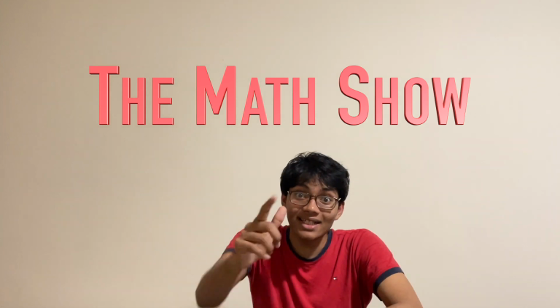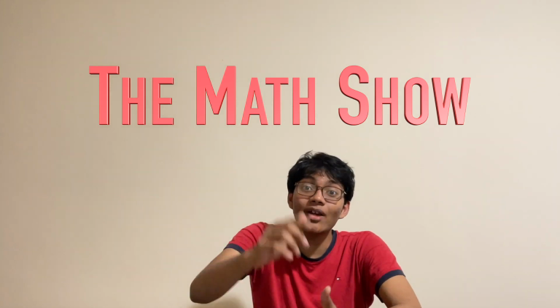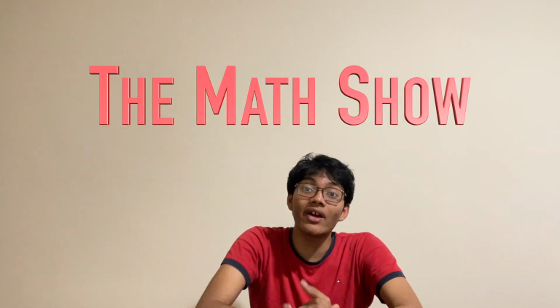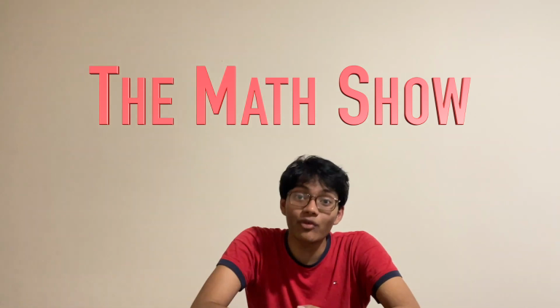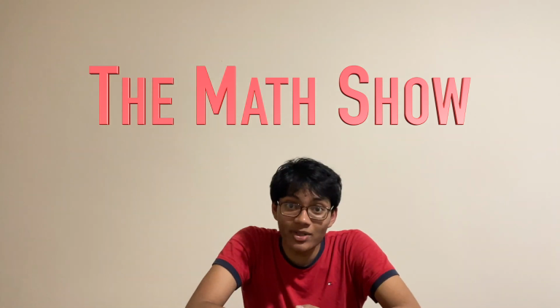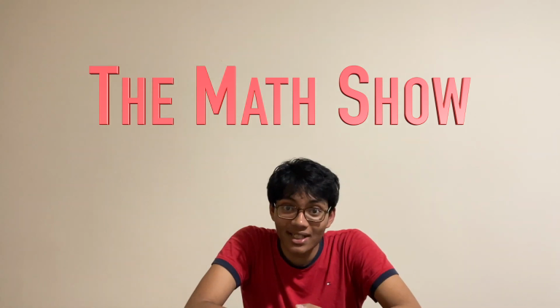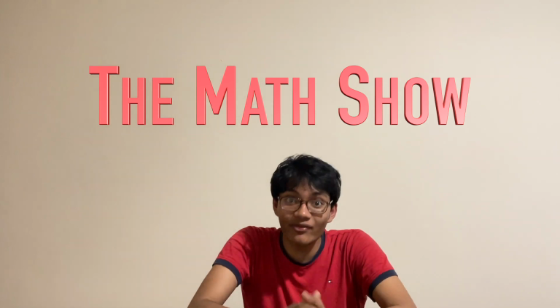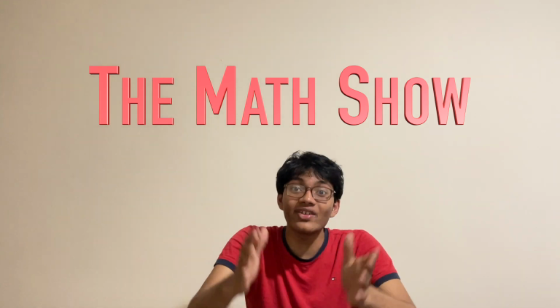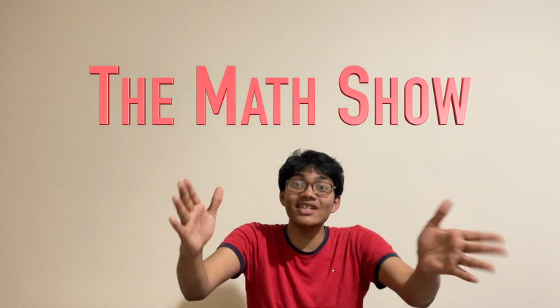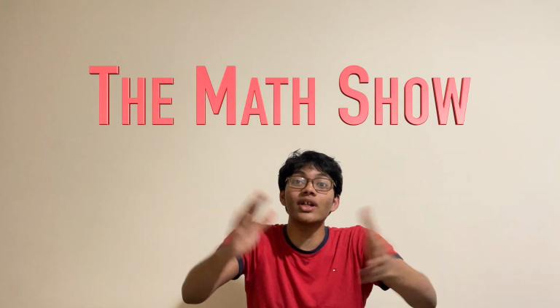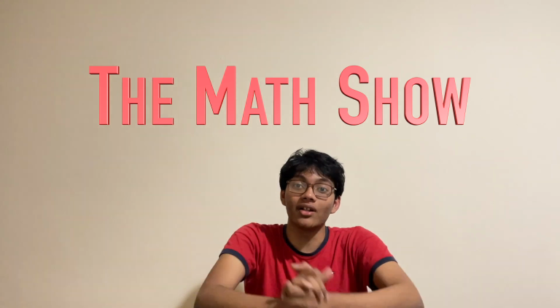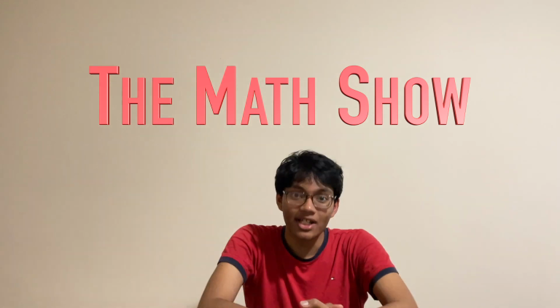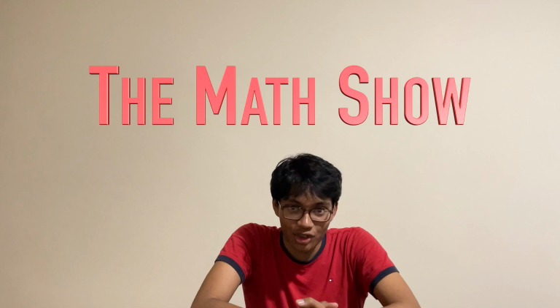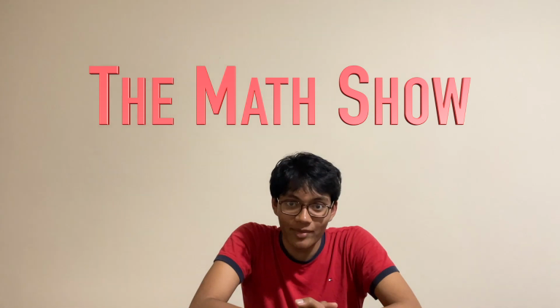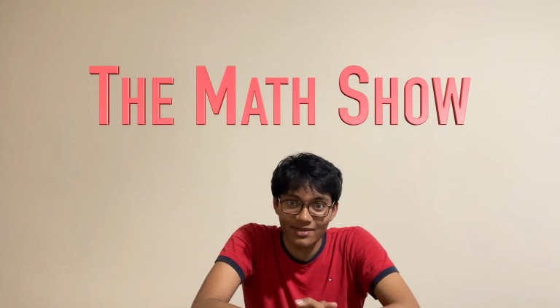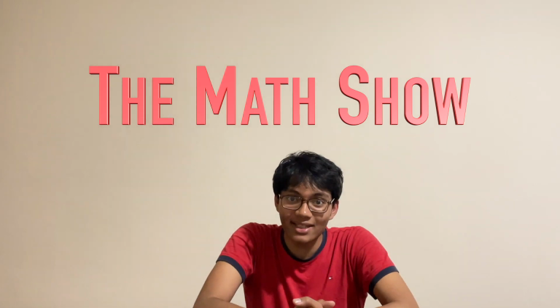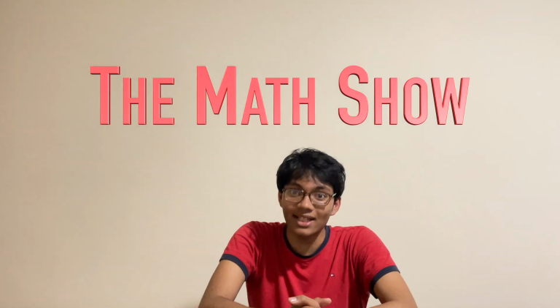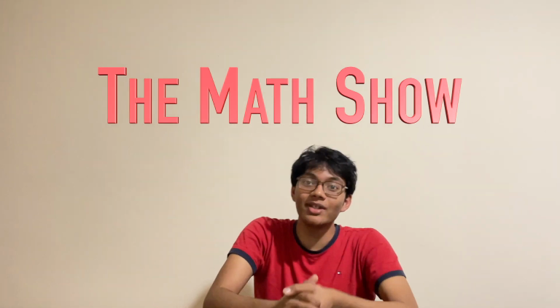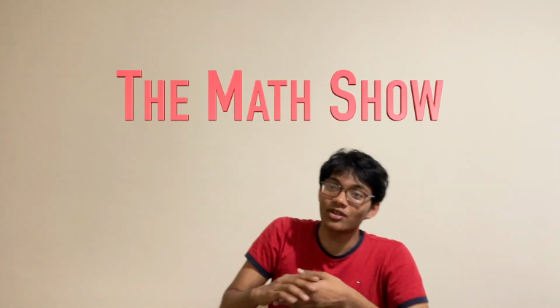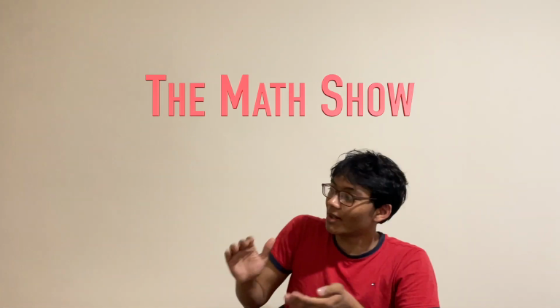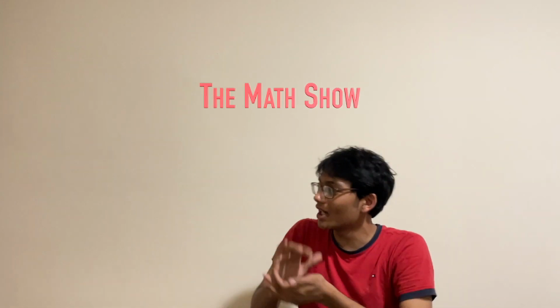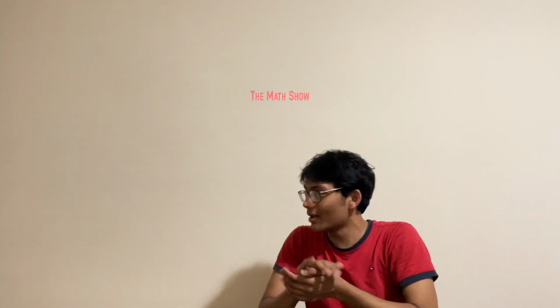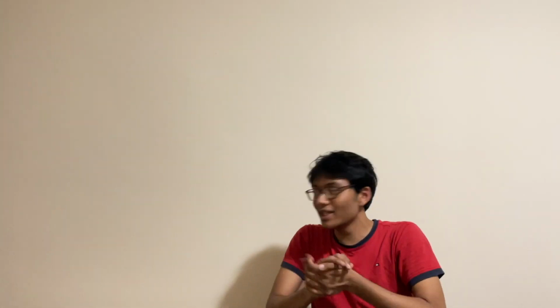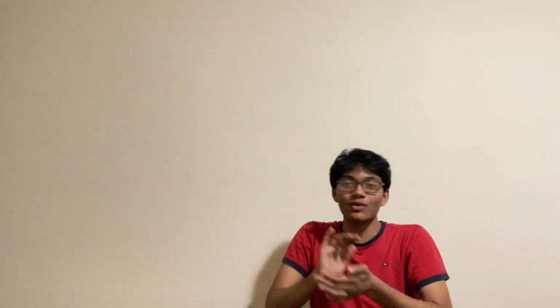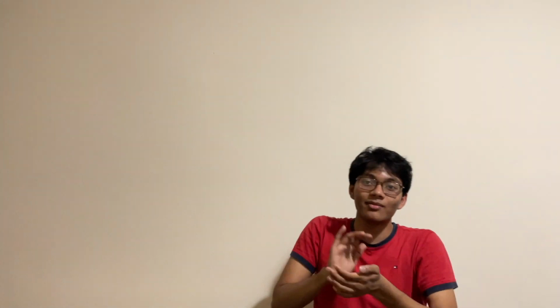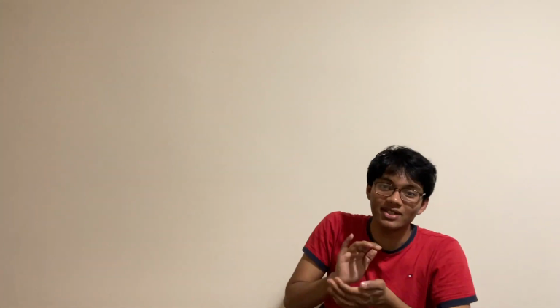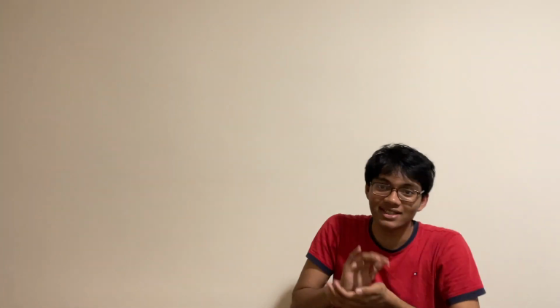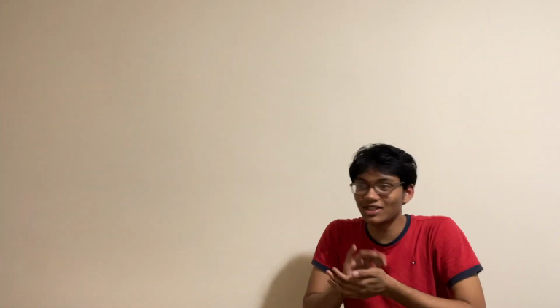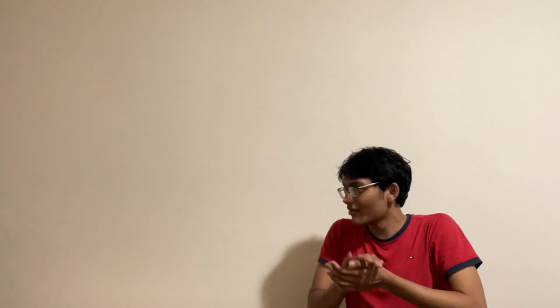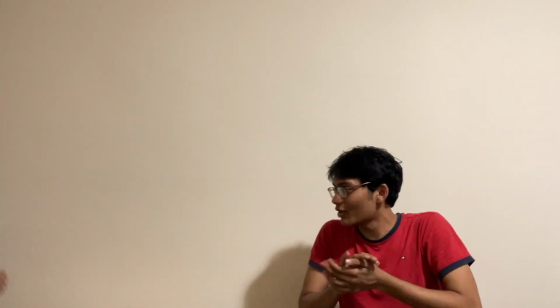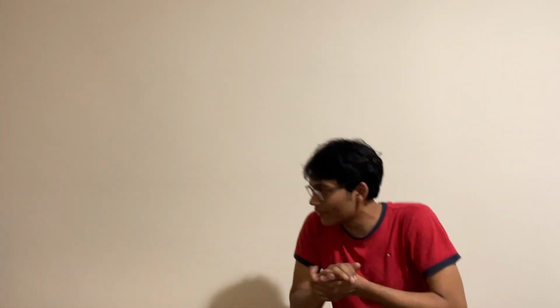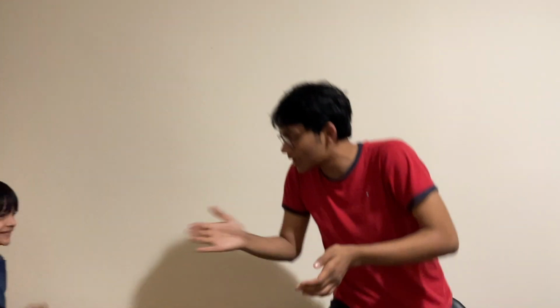Today, we have a representative of Israel to show his math talent — Mr. Abraham. Please welcome him to the stage. Give him a round of applause.